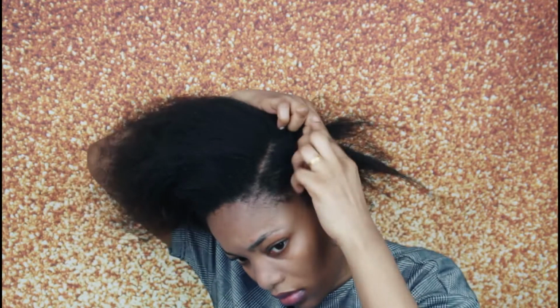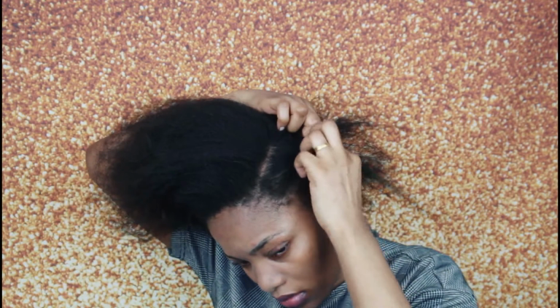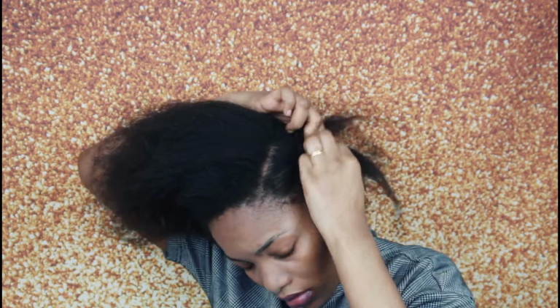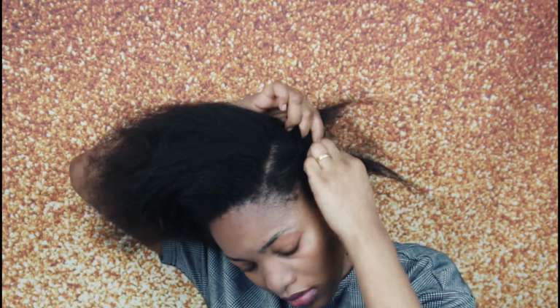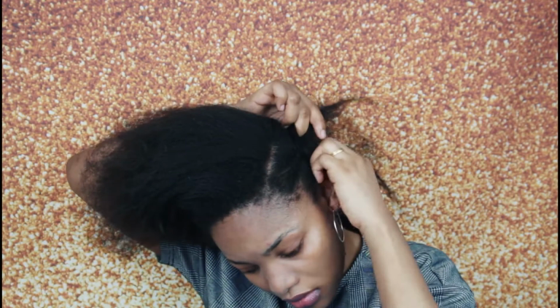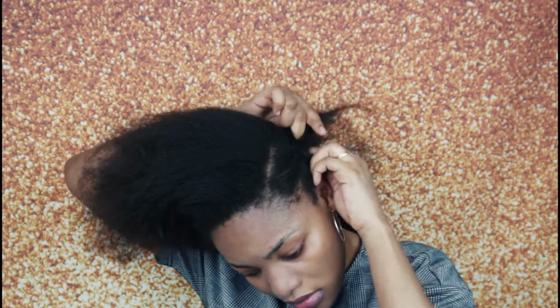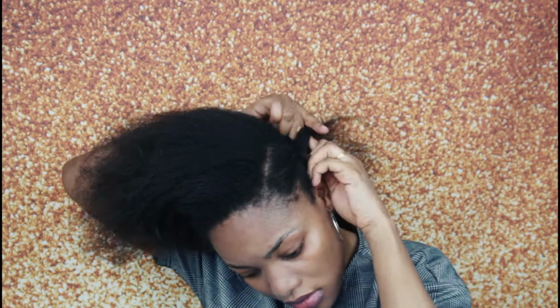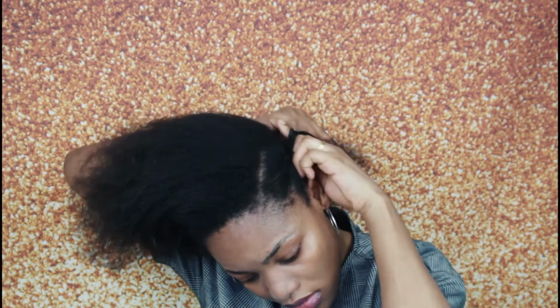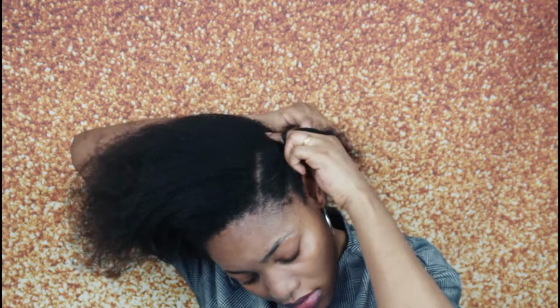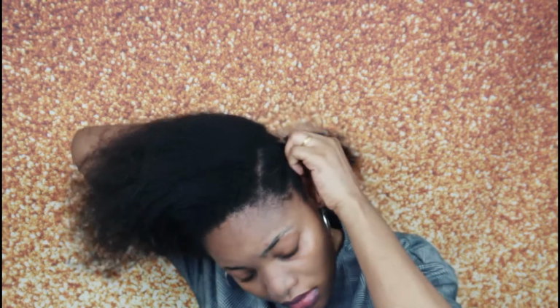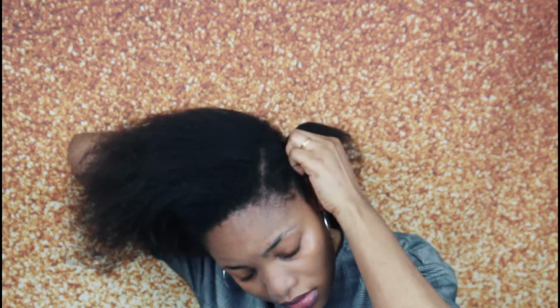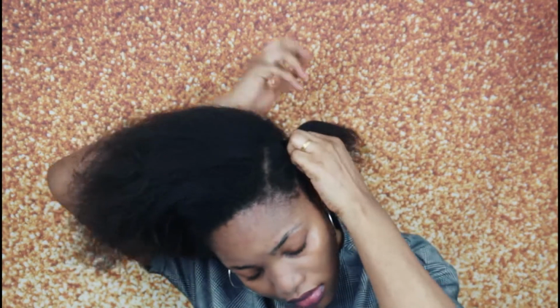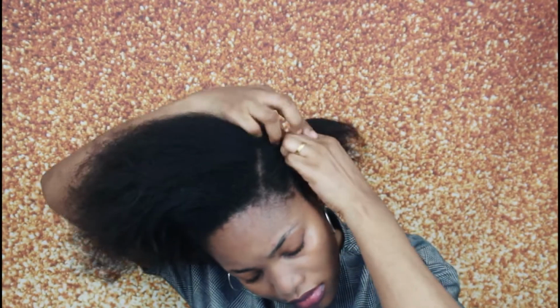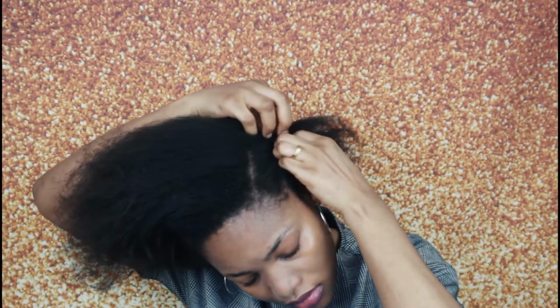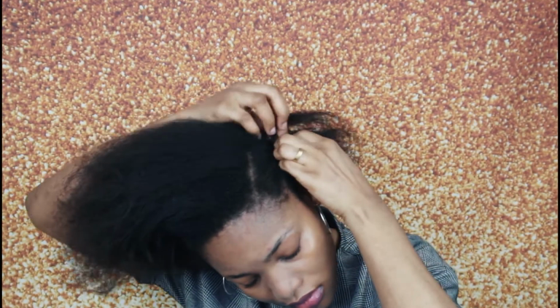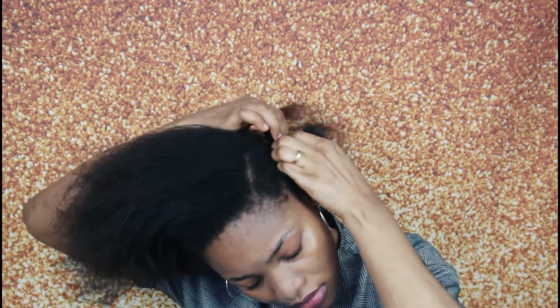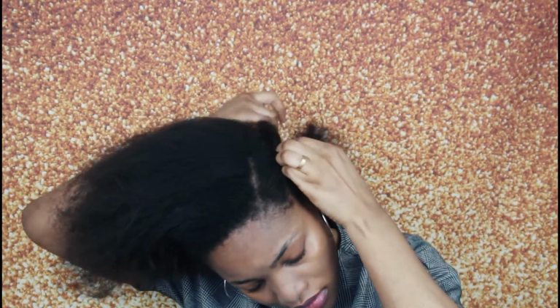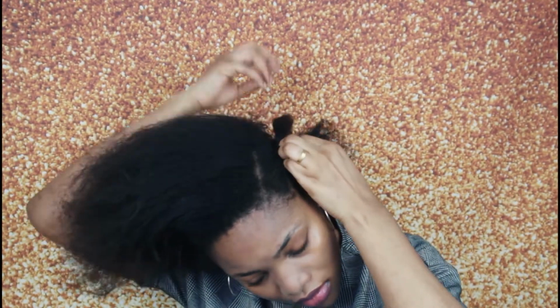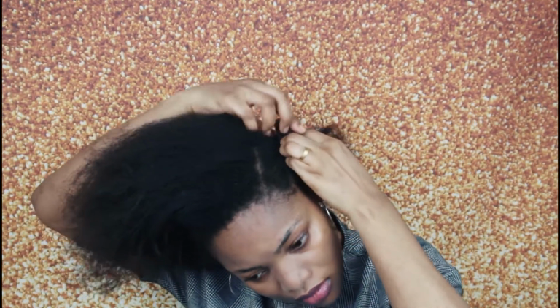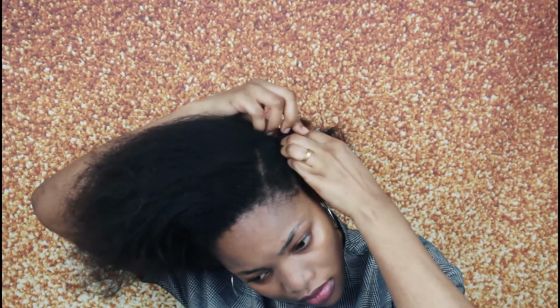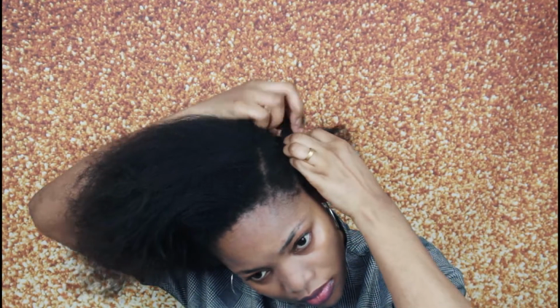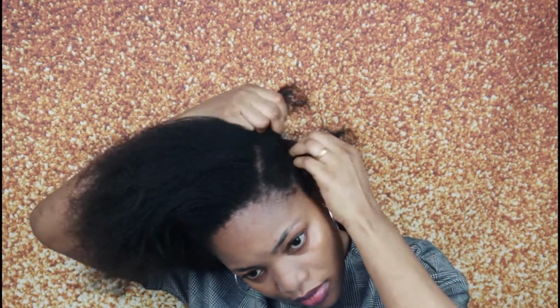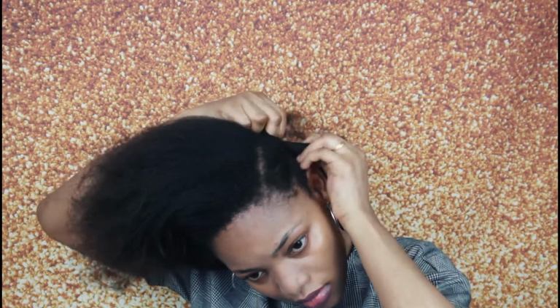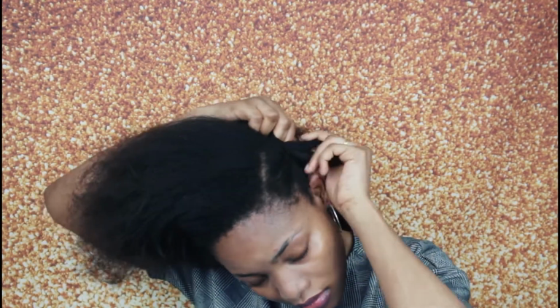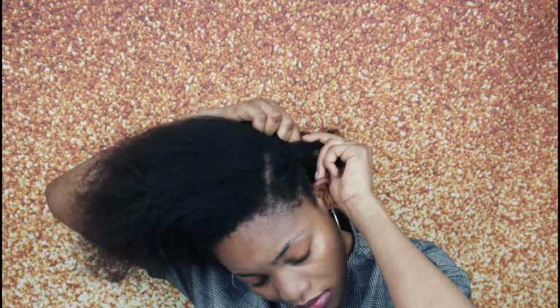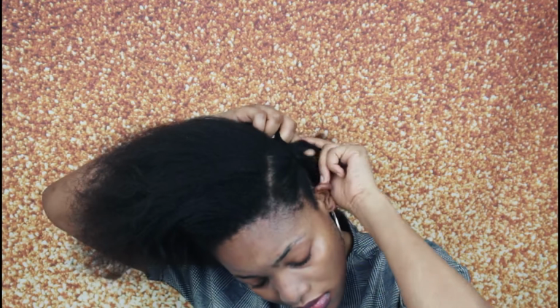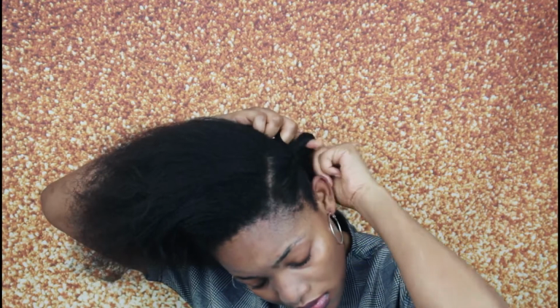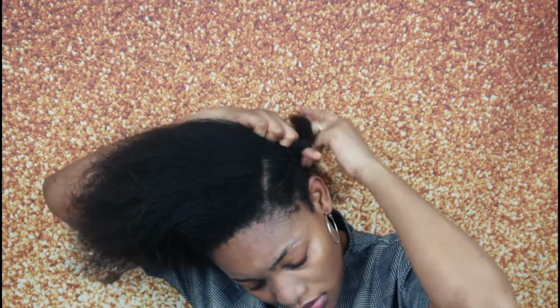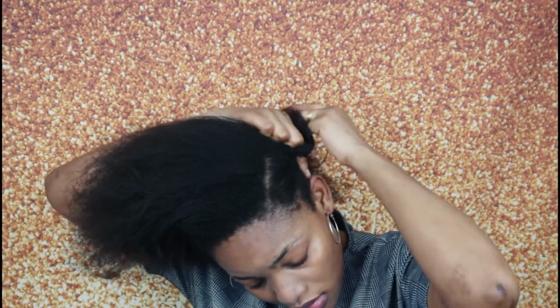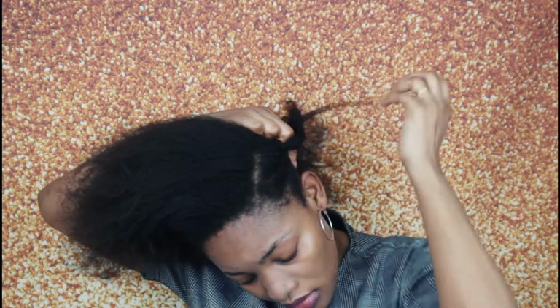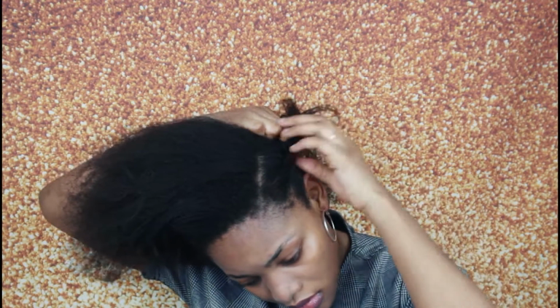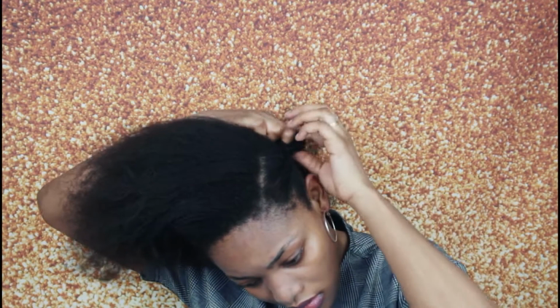As you guys can see, I went ahead braiding down my hair from the front to the back.